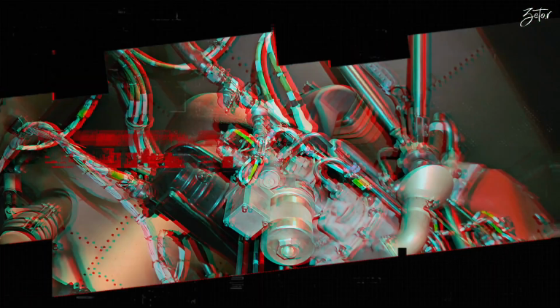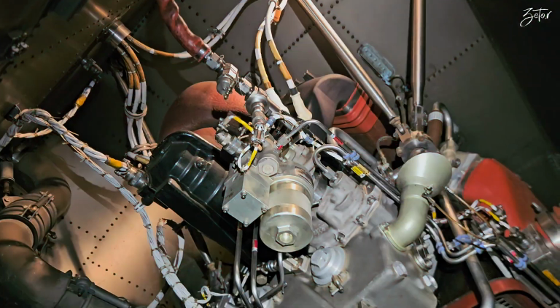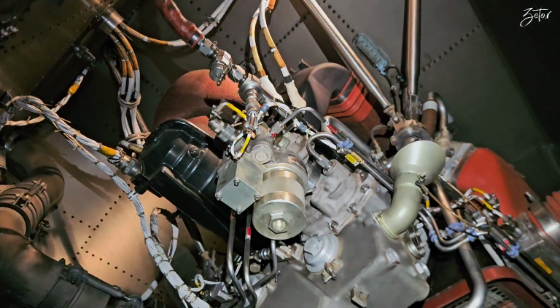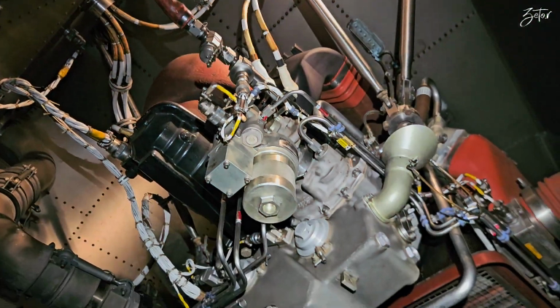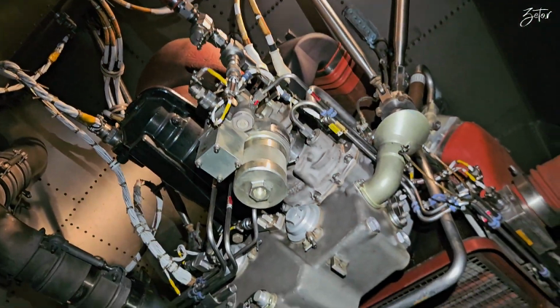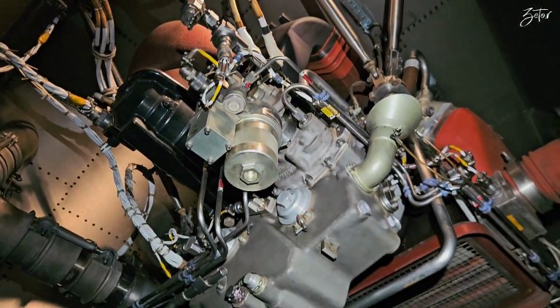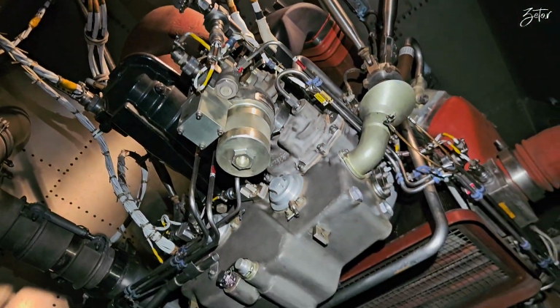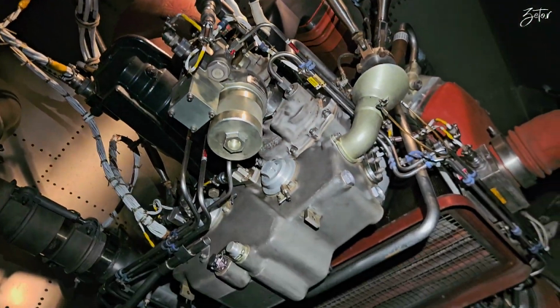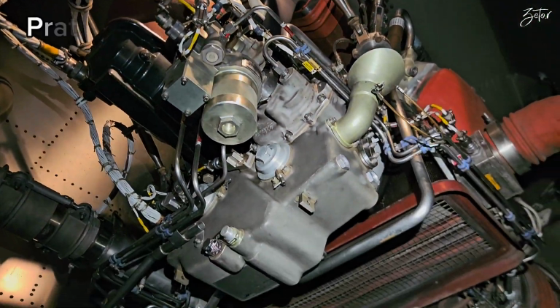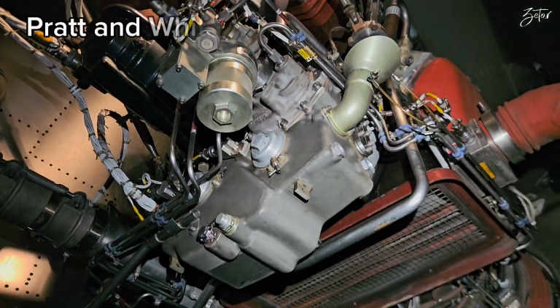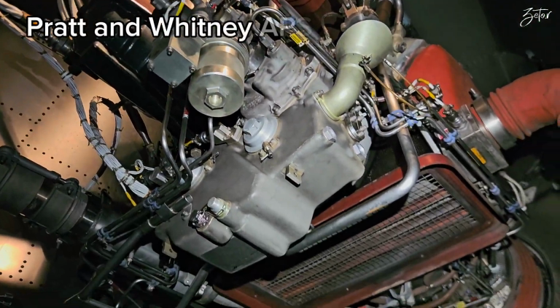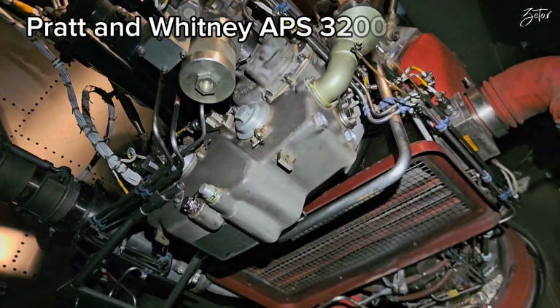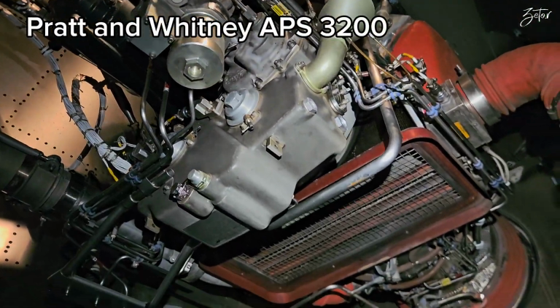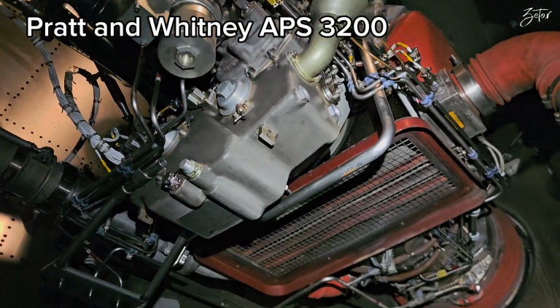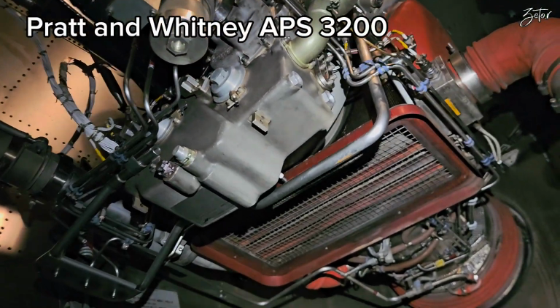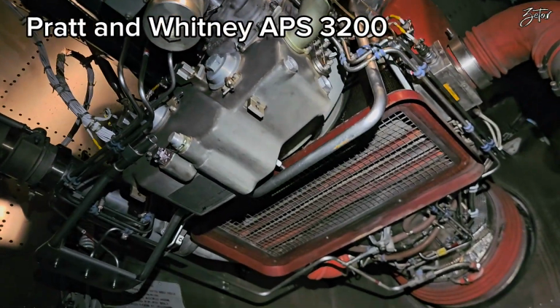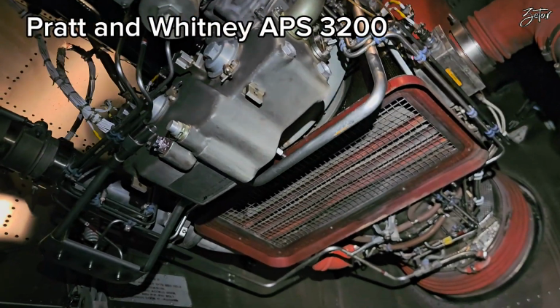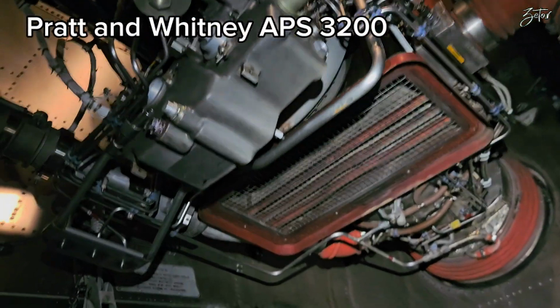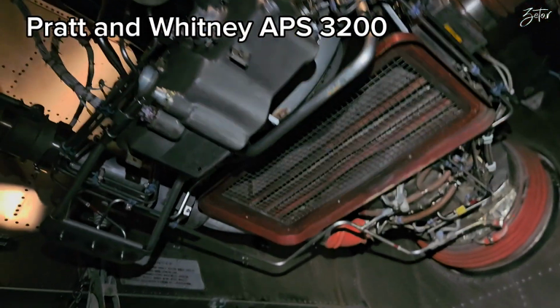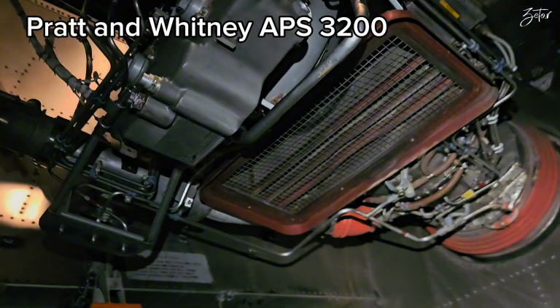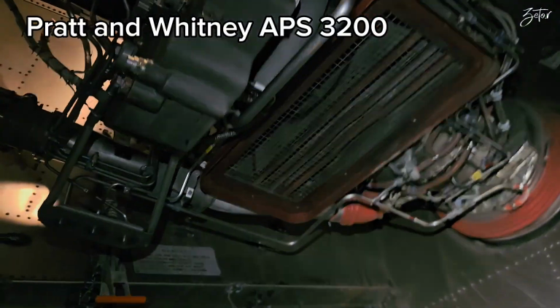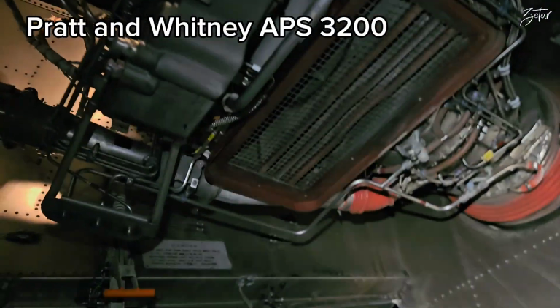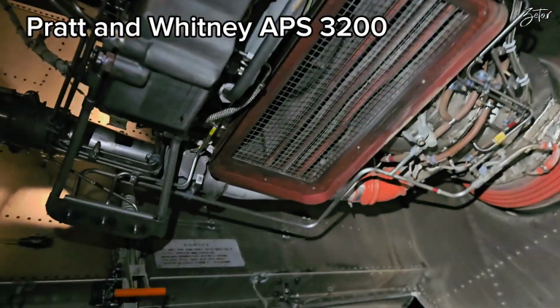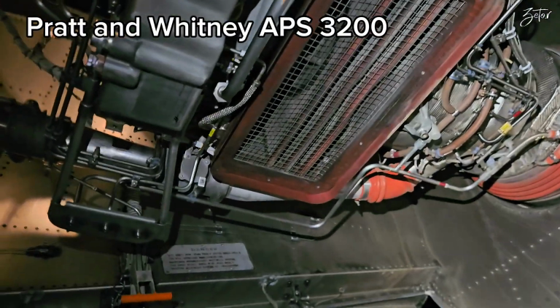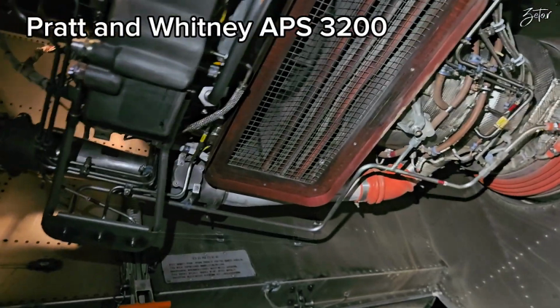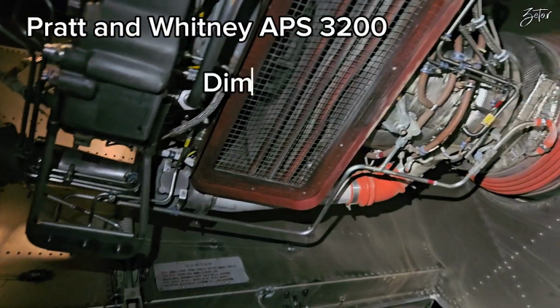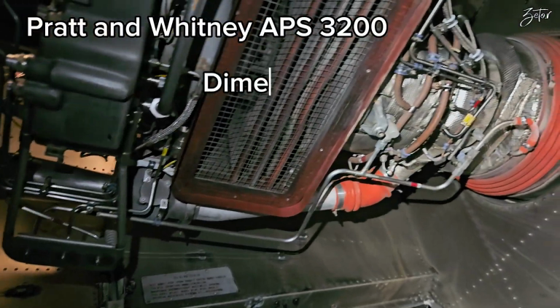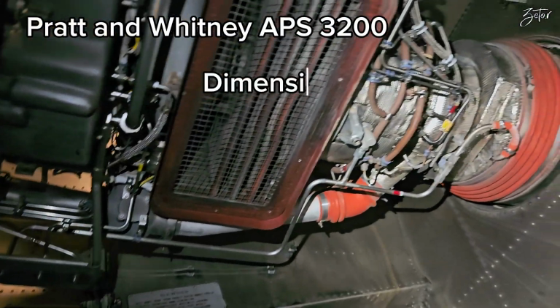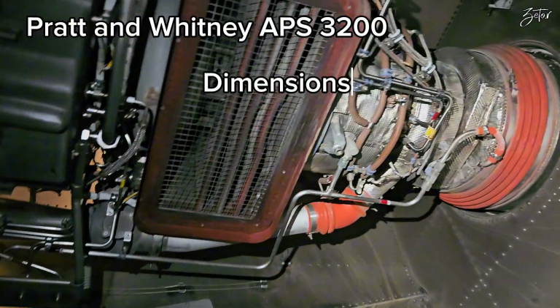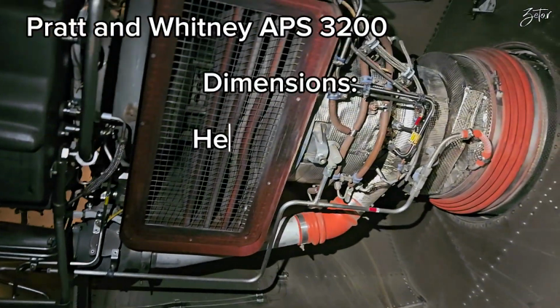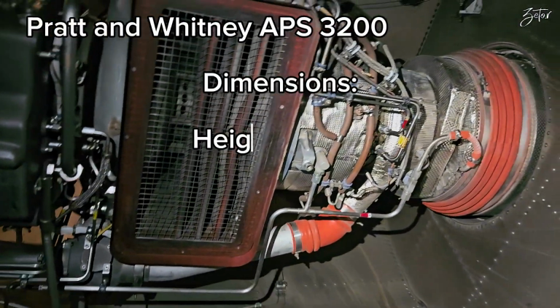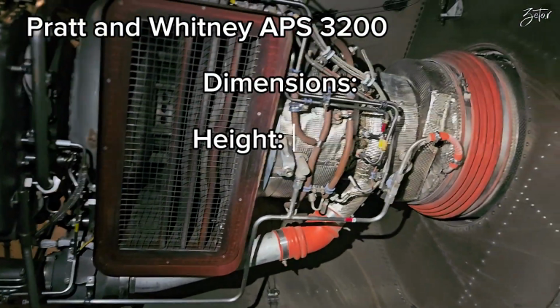We are going to talk about the Pratt & Whitney APS 3200. What are the dimensions? It is quite small.